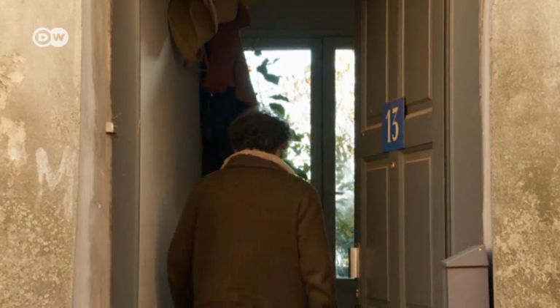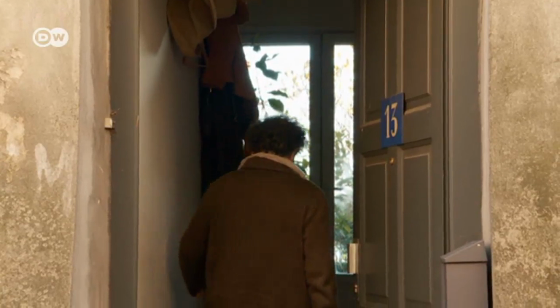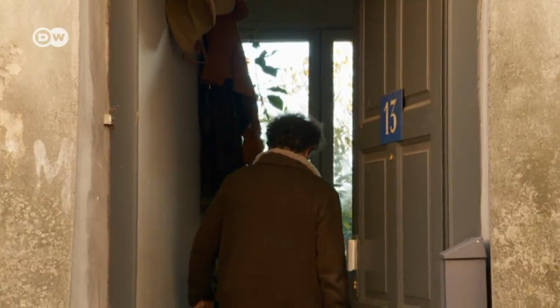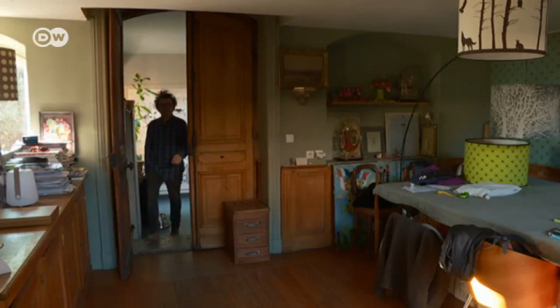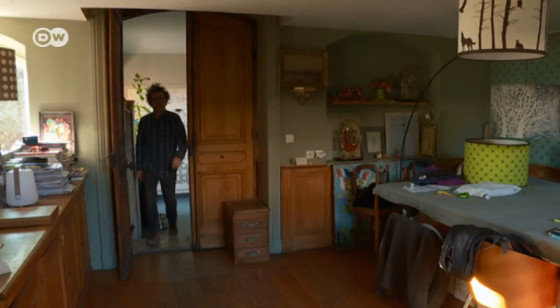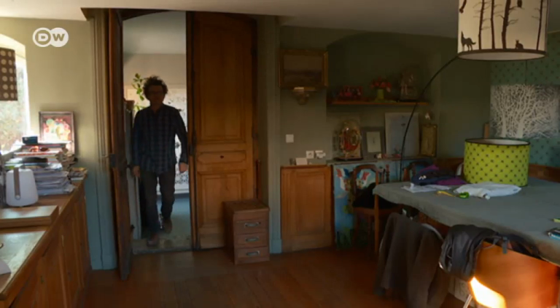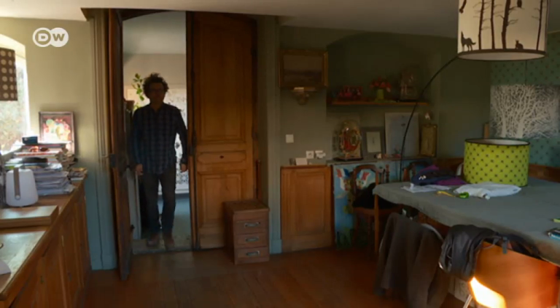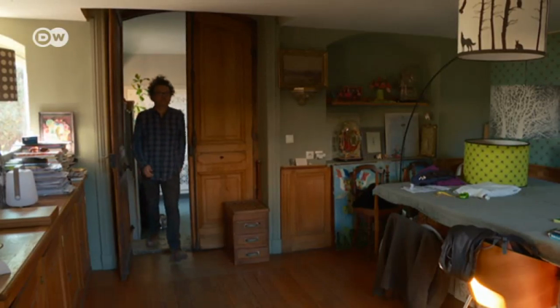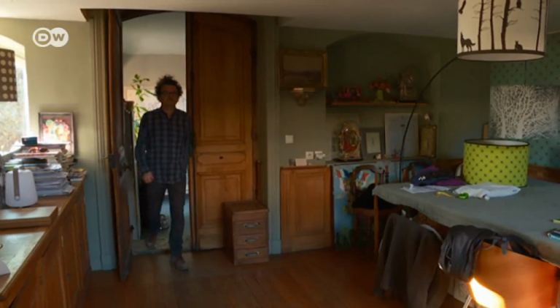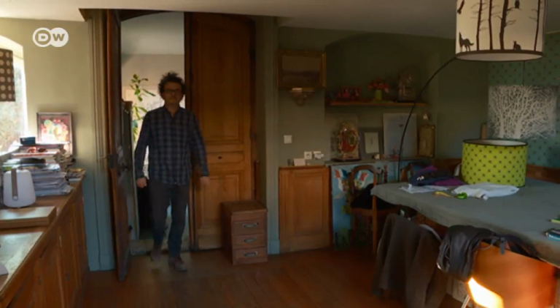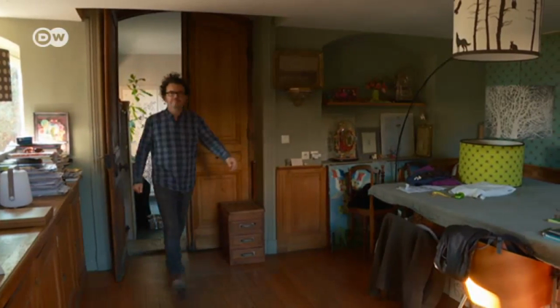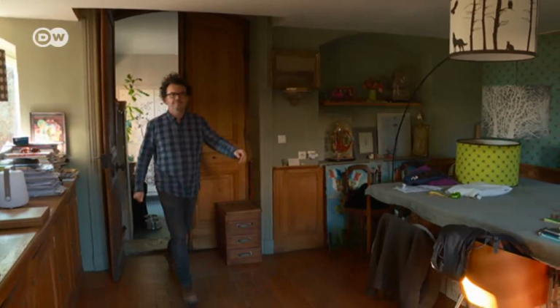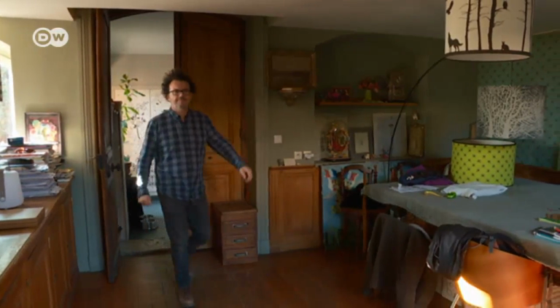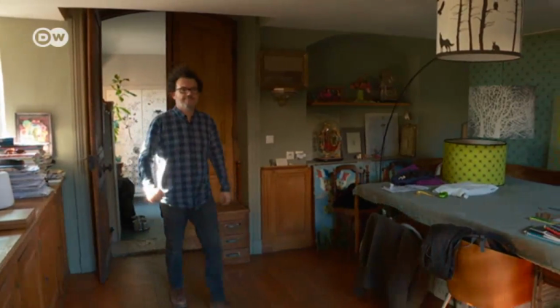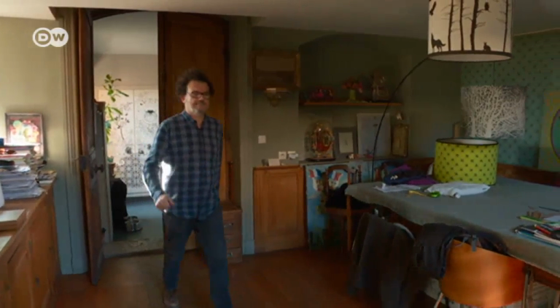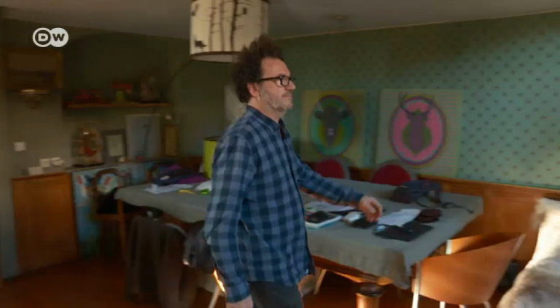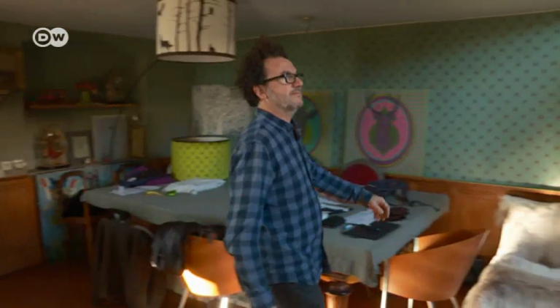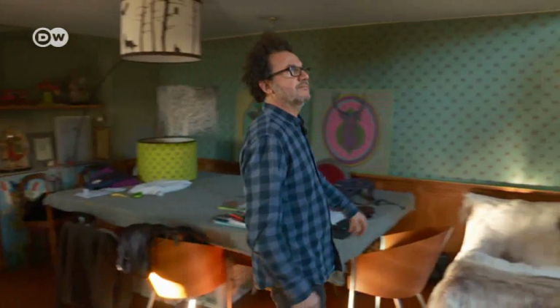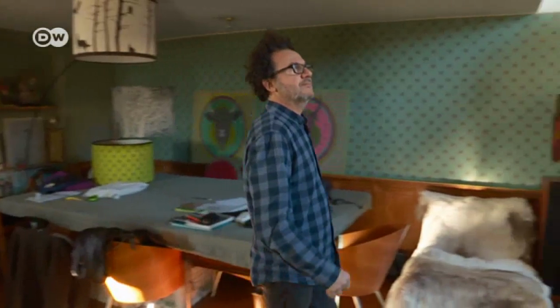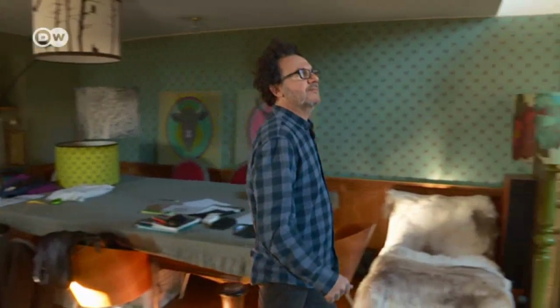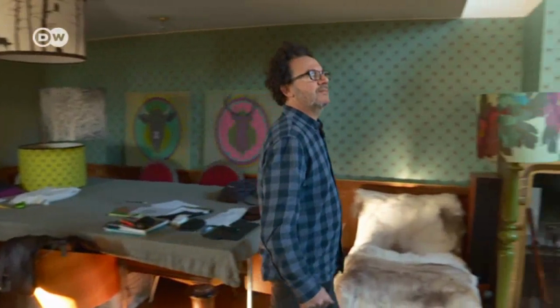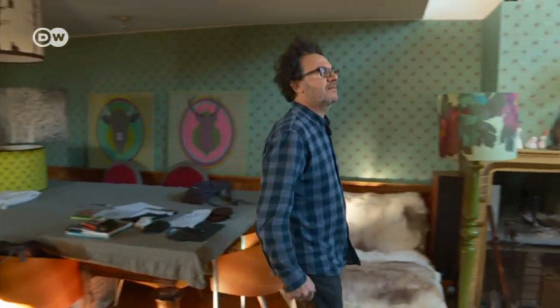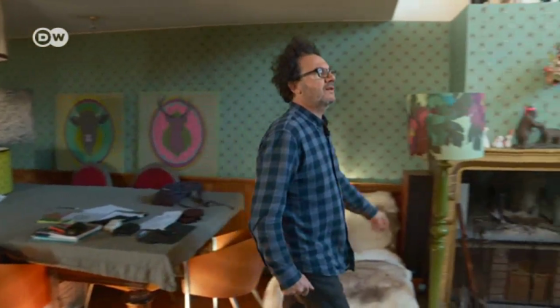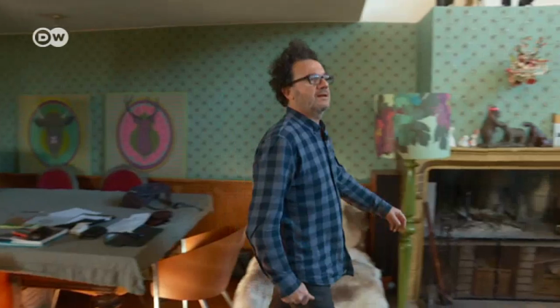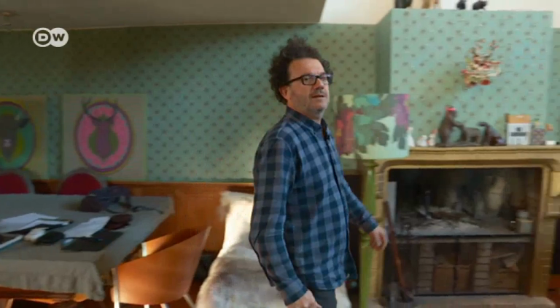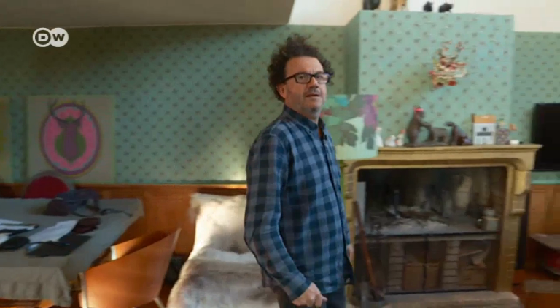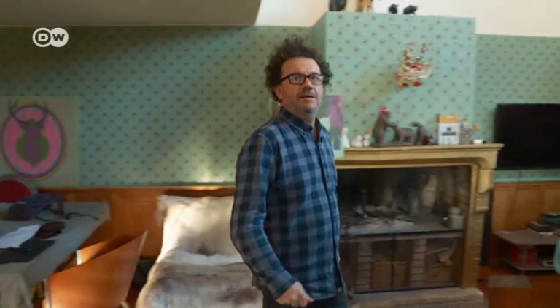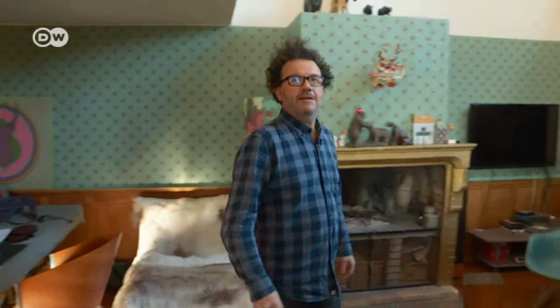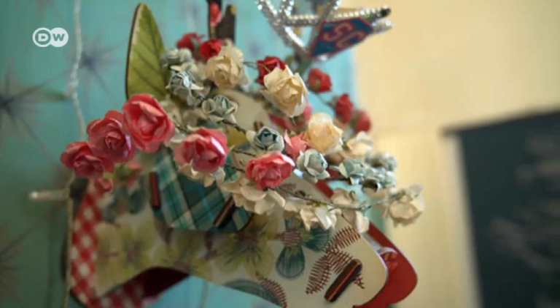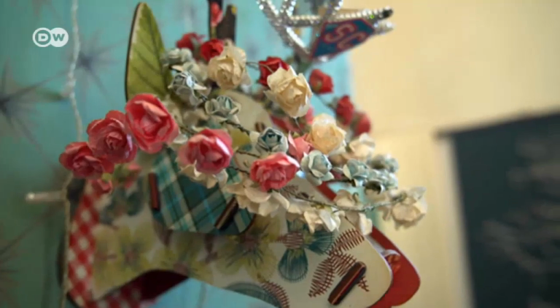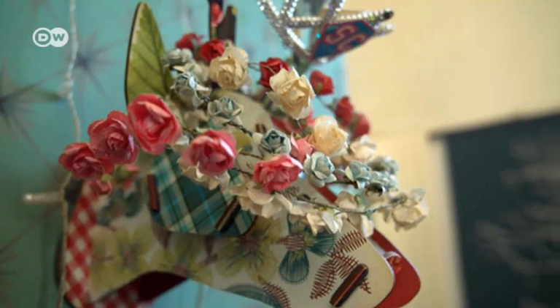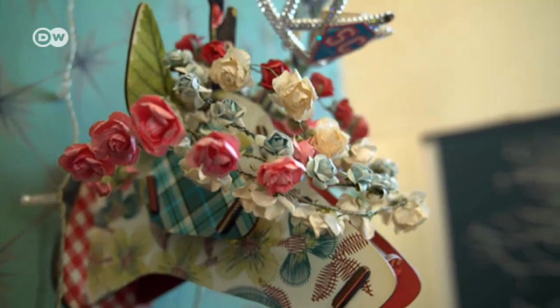In the 19th century, the building was an artist's studio. It's still full of art today.